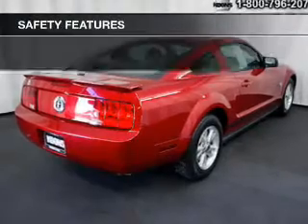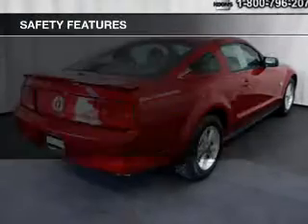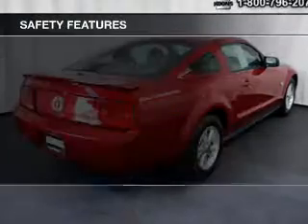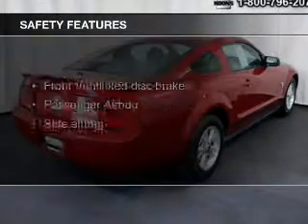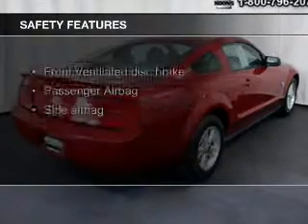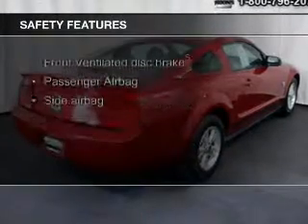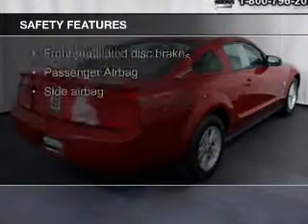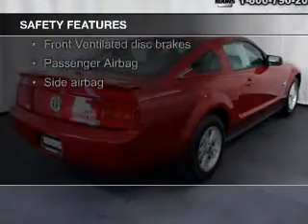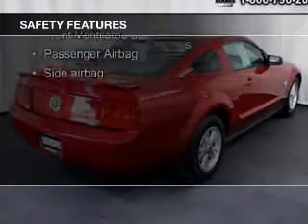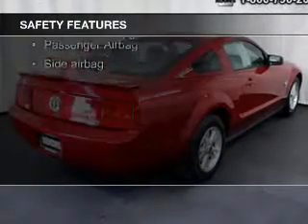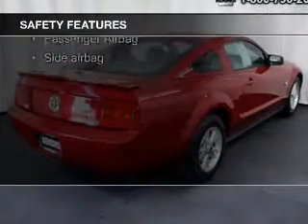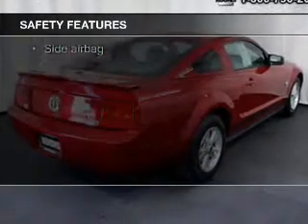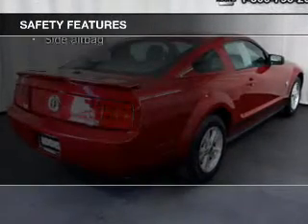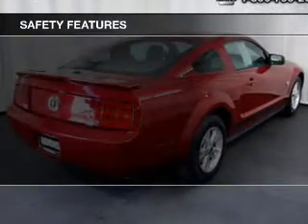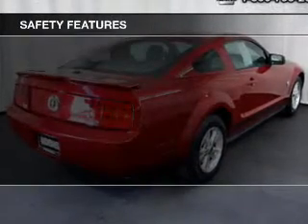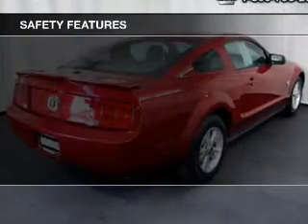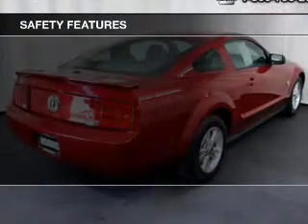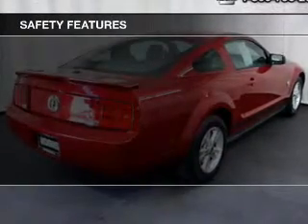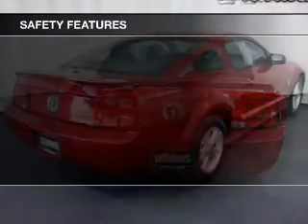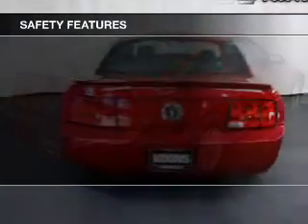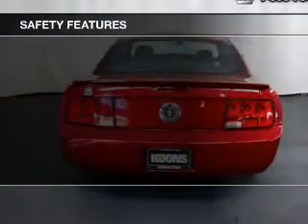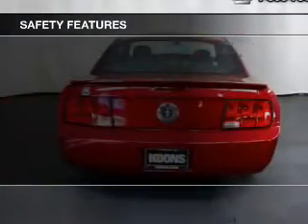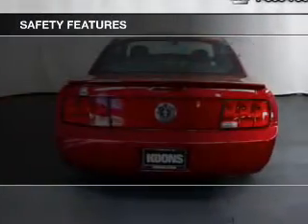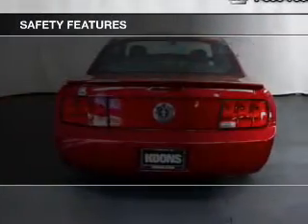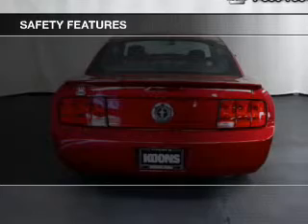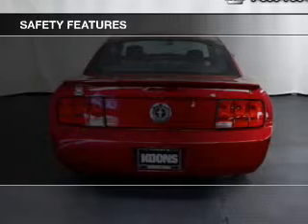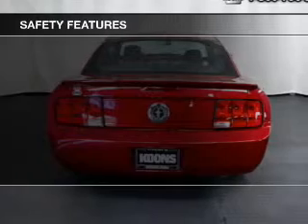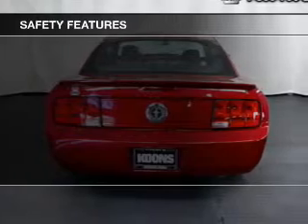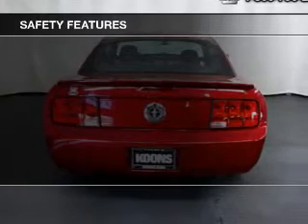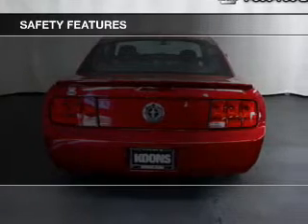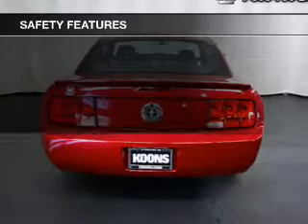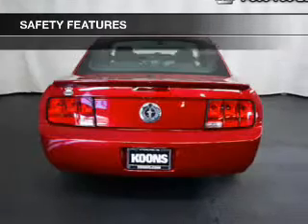Safety was made a priority with these features: side airbags, a passenger airbag, low tire pressure warning, and front ventilated disc brakes.